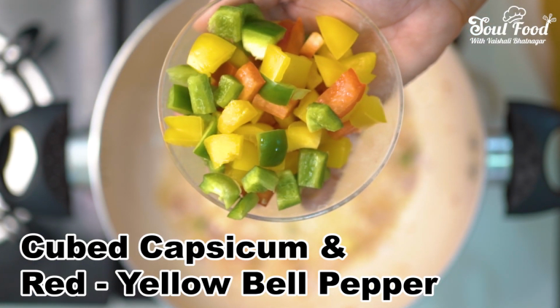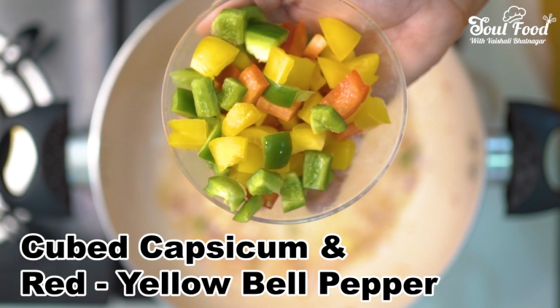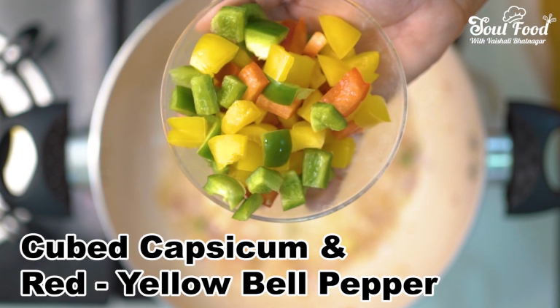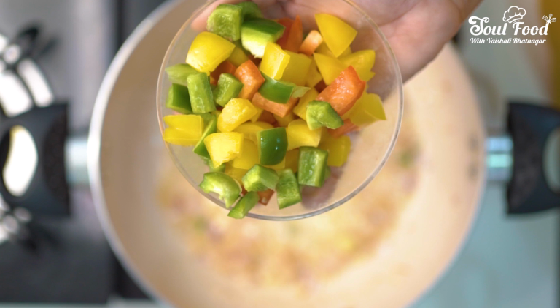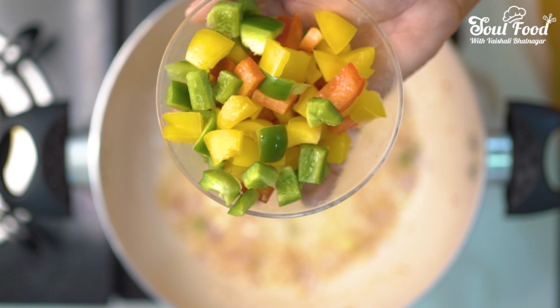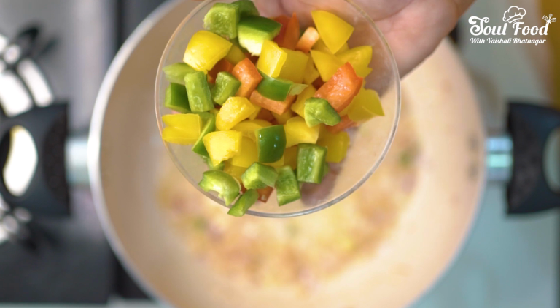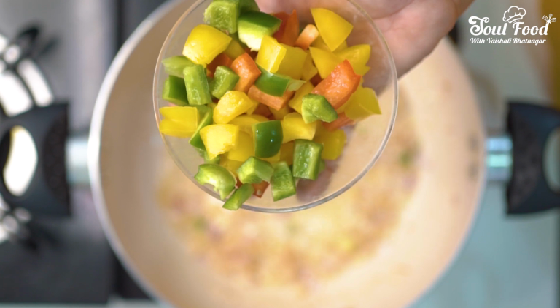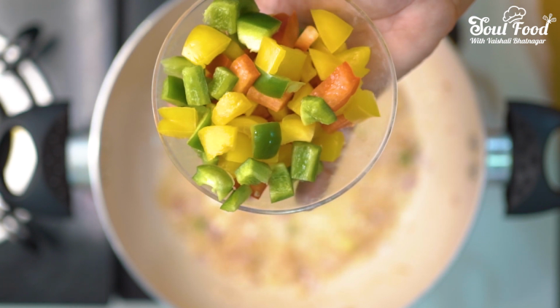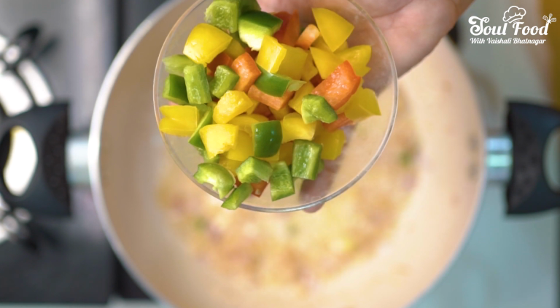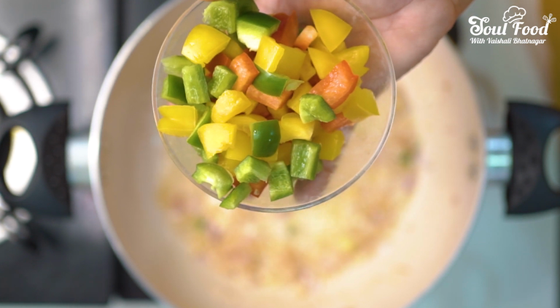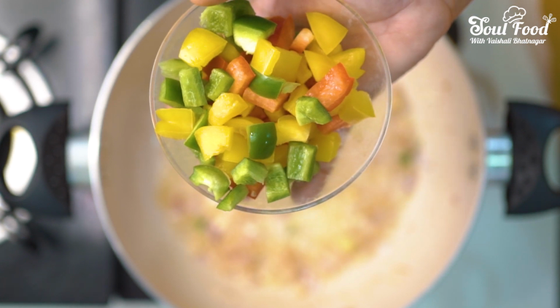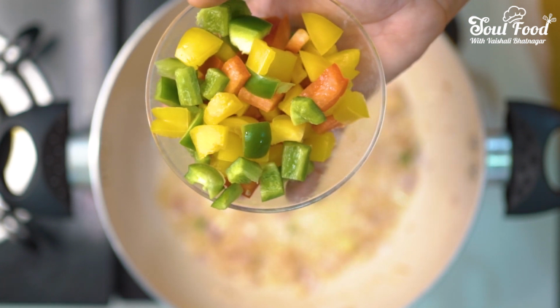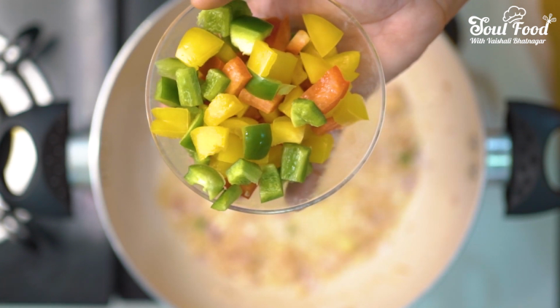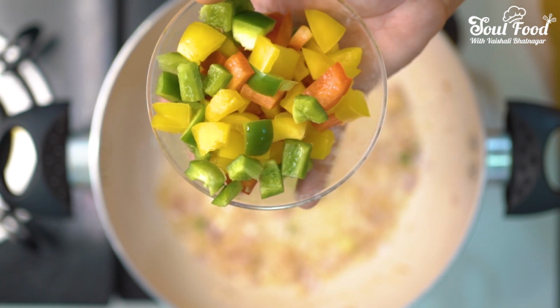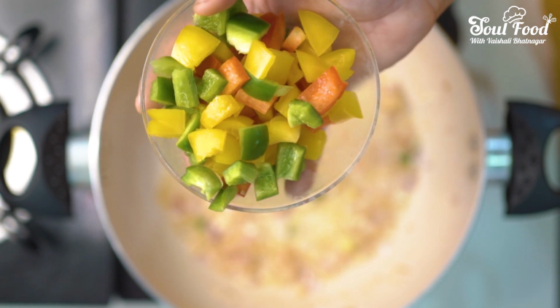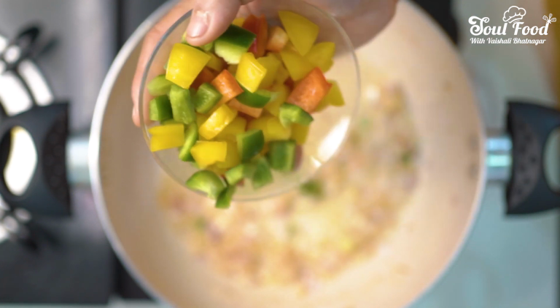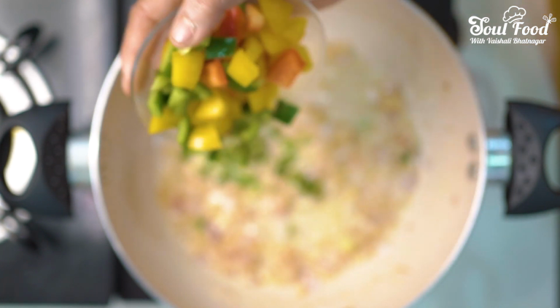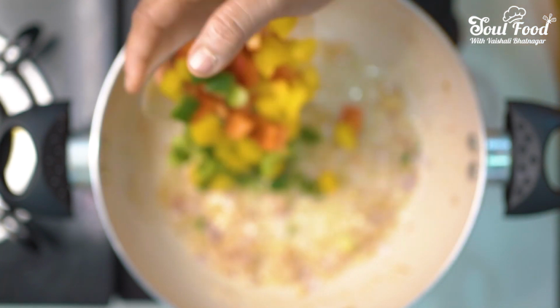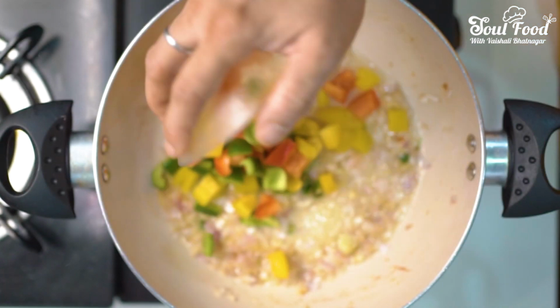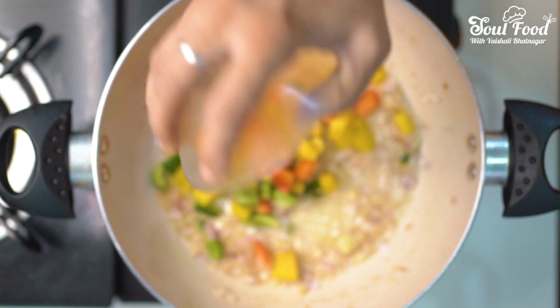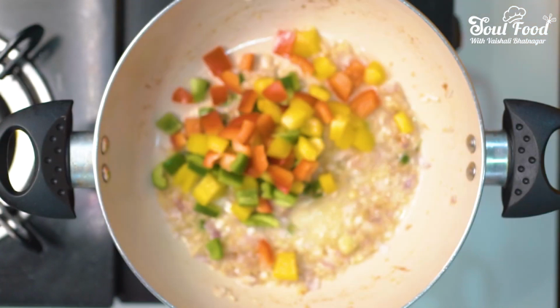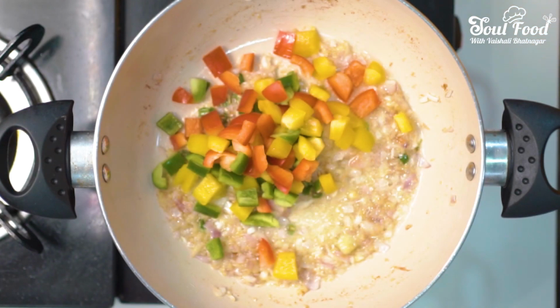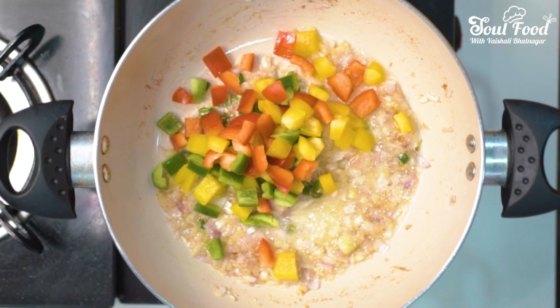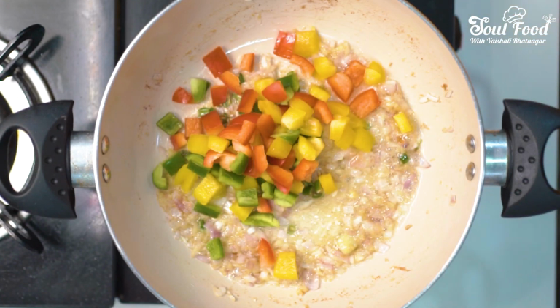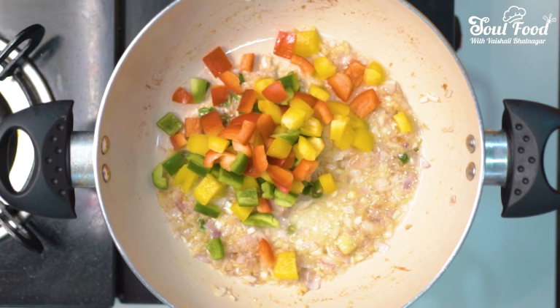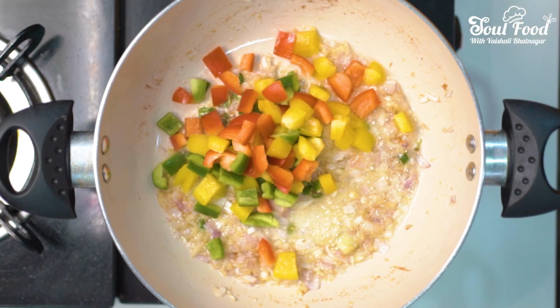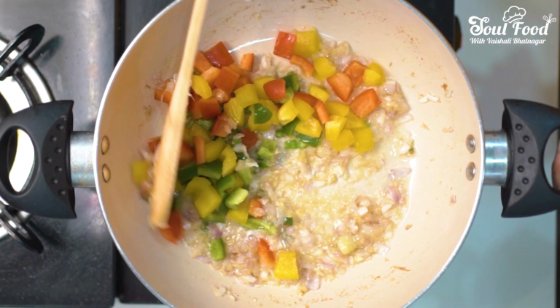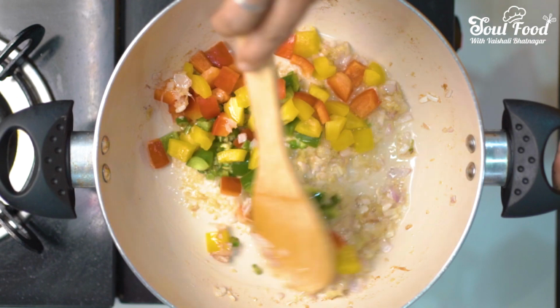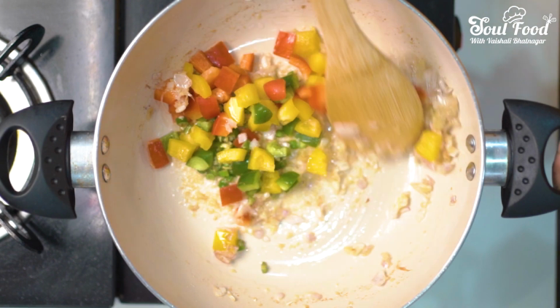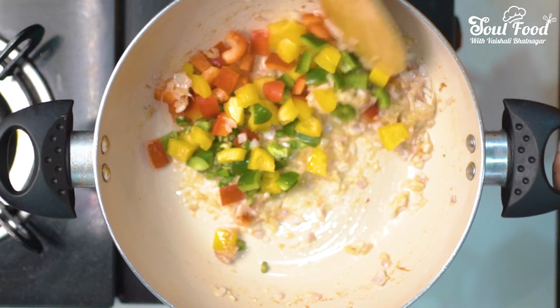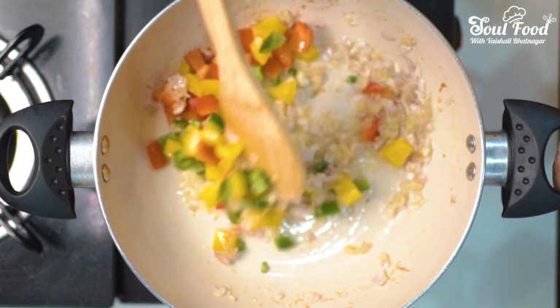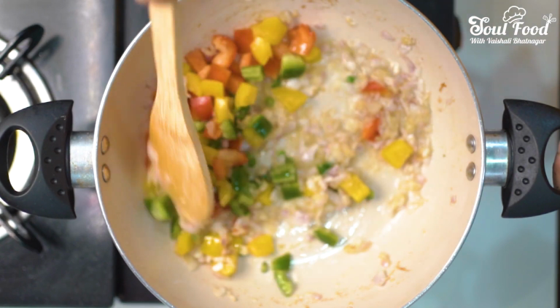I have red bell pepper and capsicum, cubed. I will add 2 tablespoons of garlic paste.